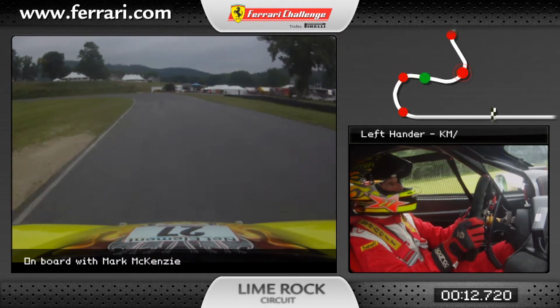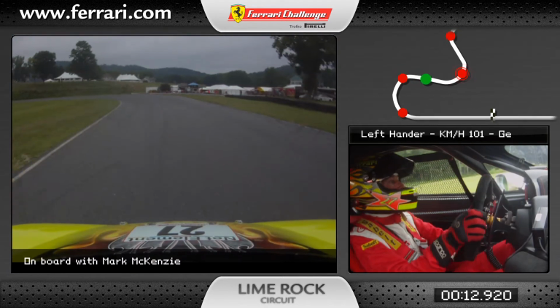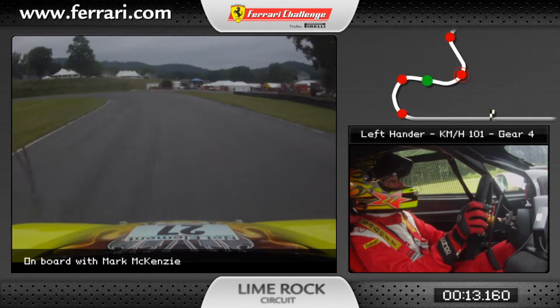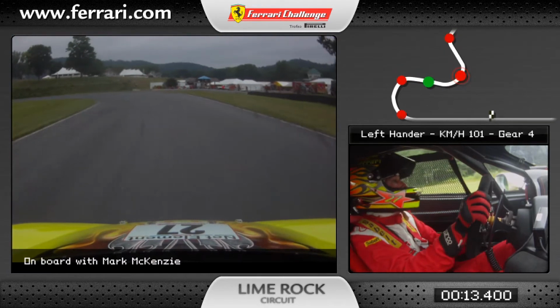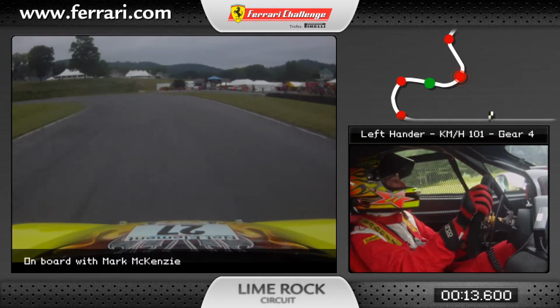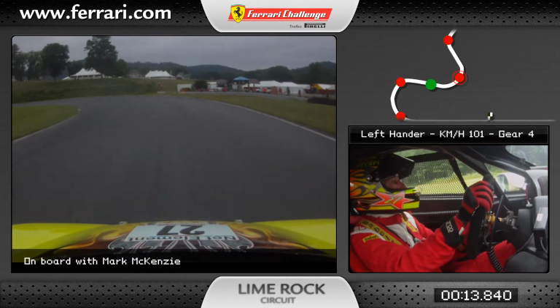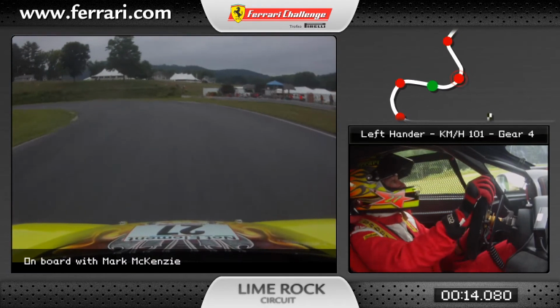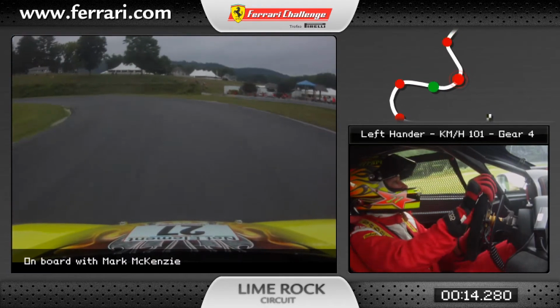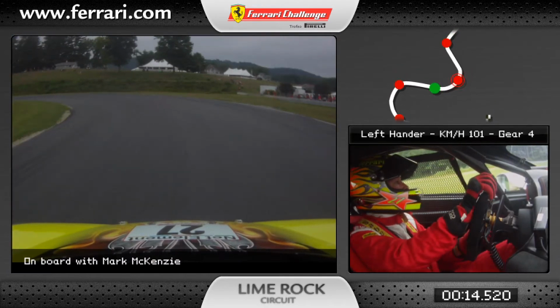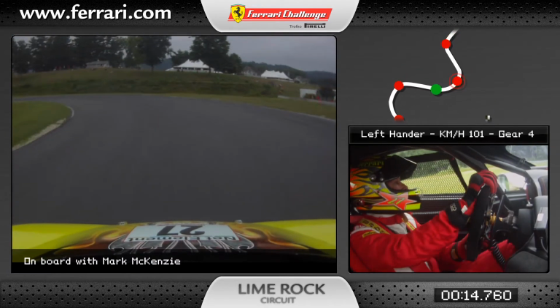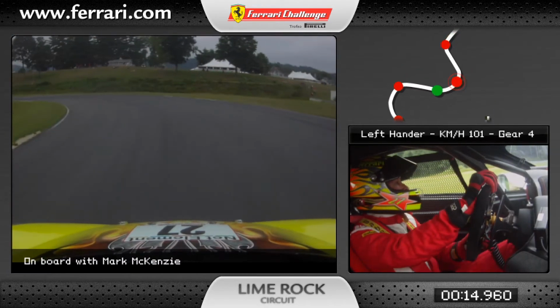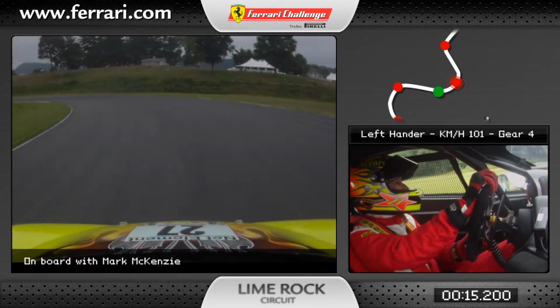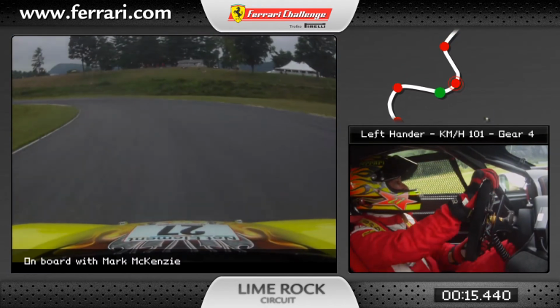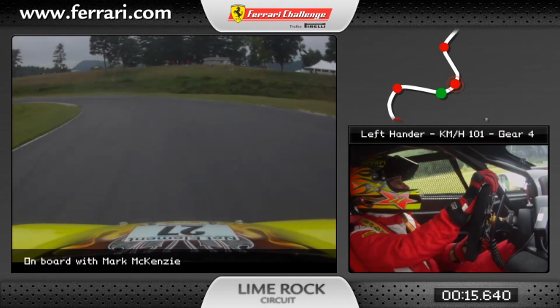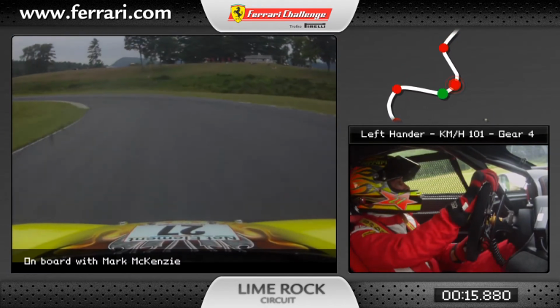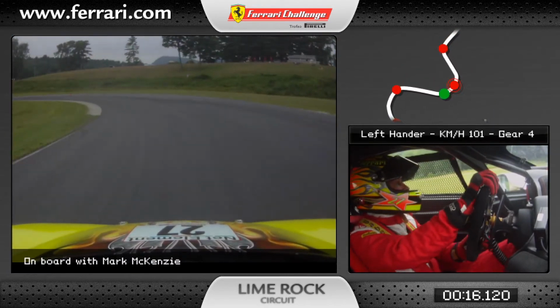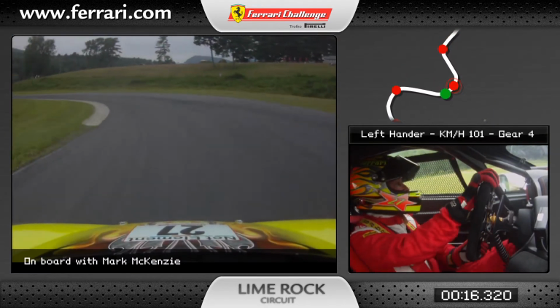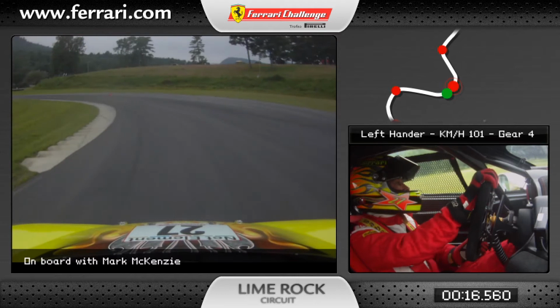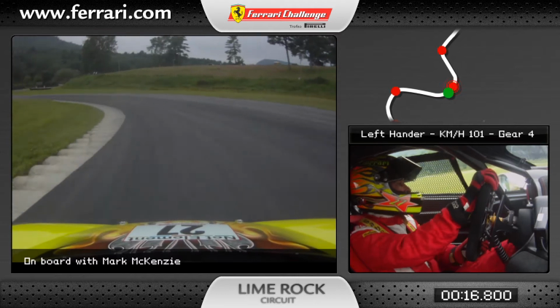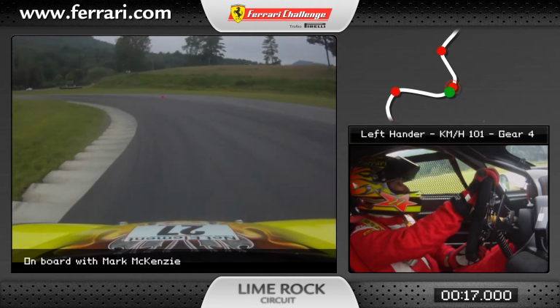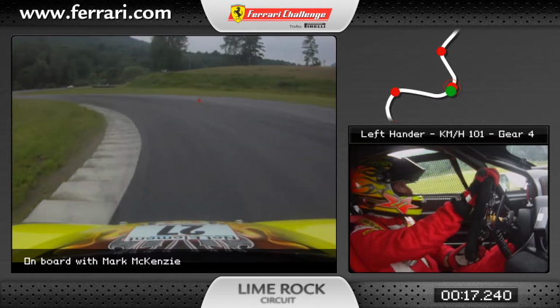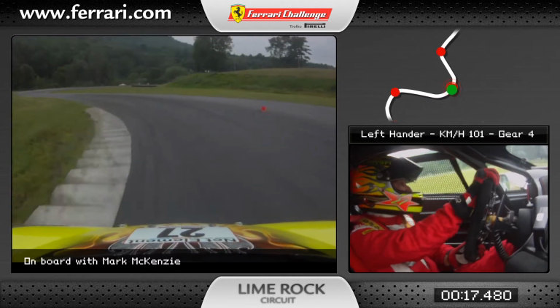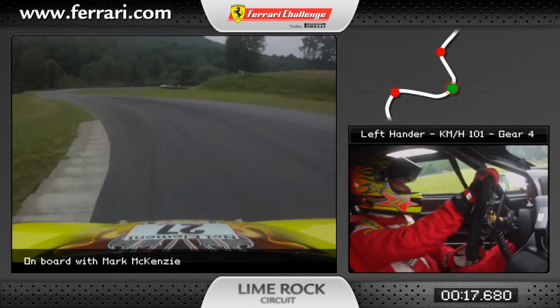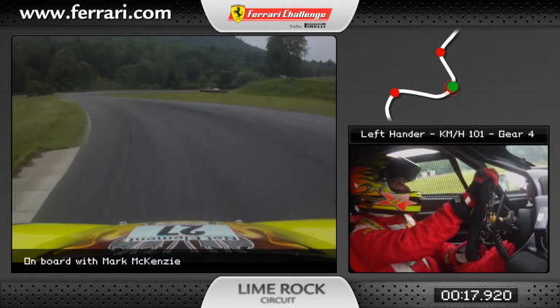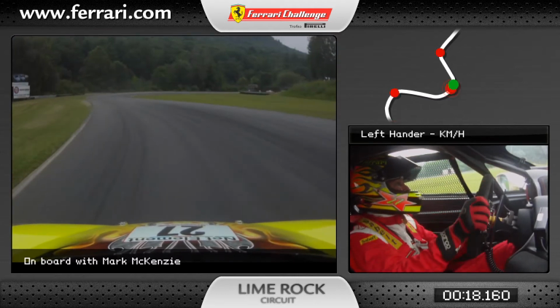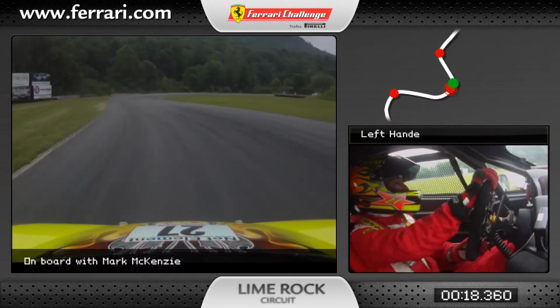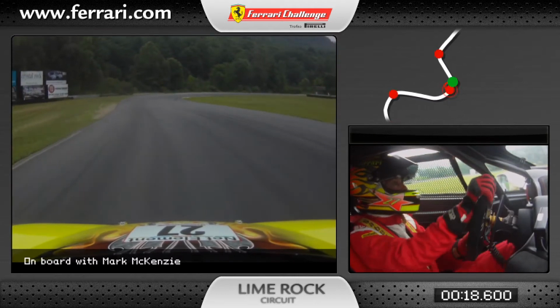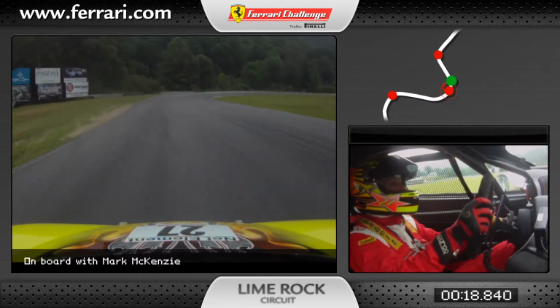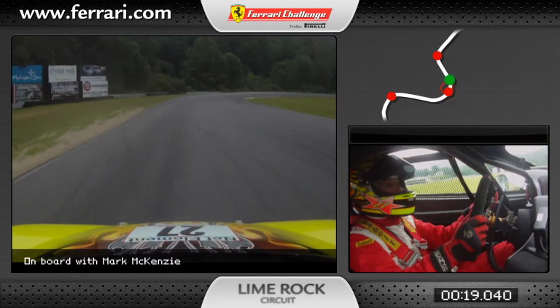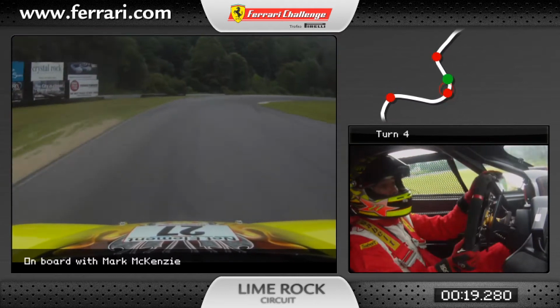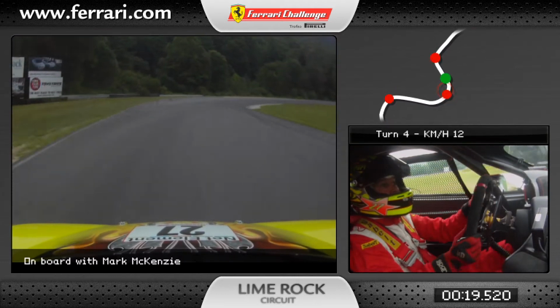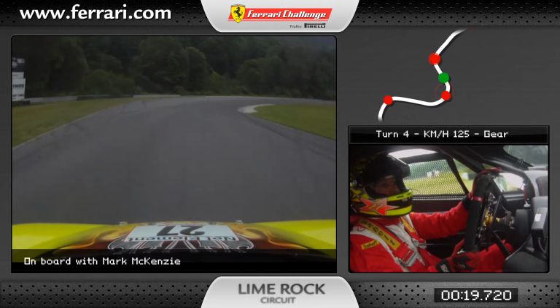Coming into turn 3, a light brake, carry lots of speed in turn 3, 4th gear and flat.